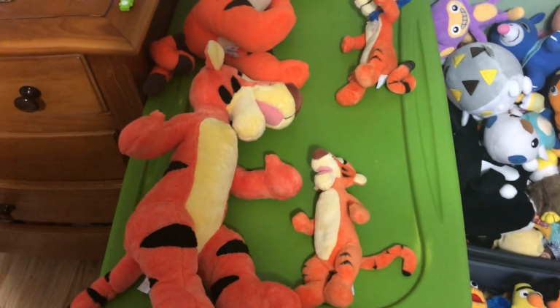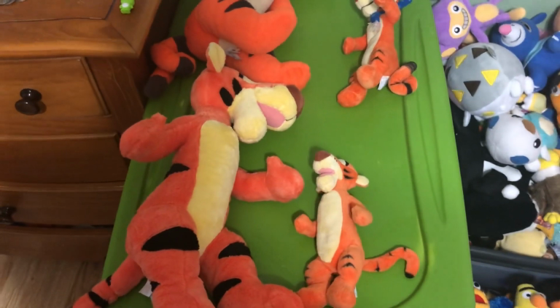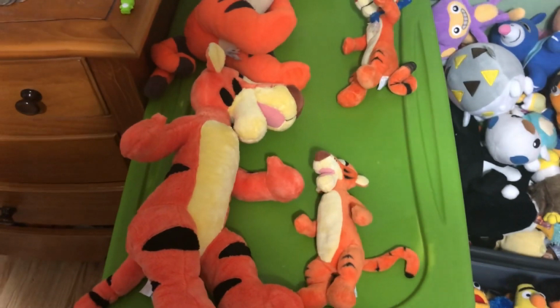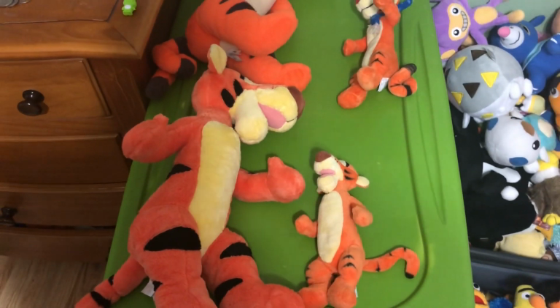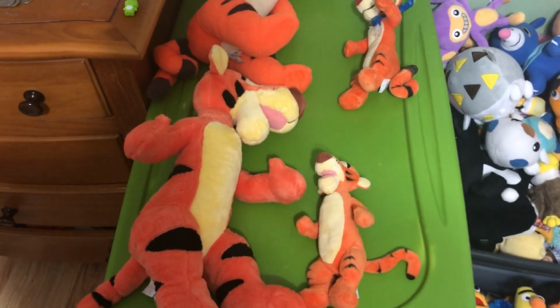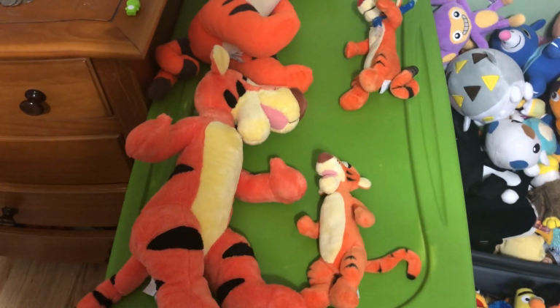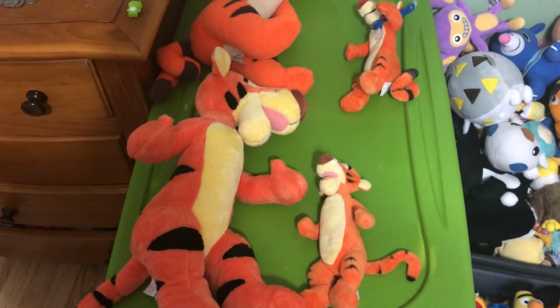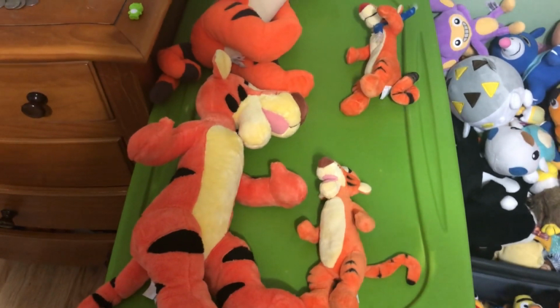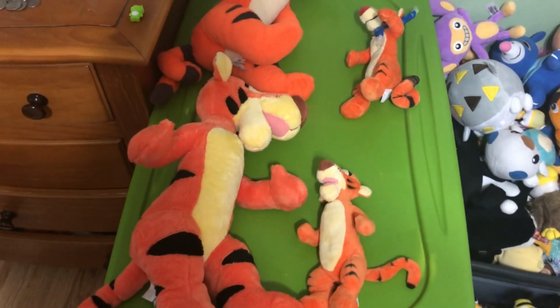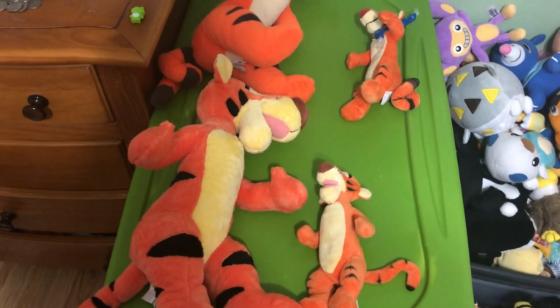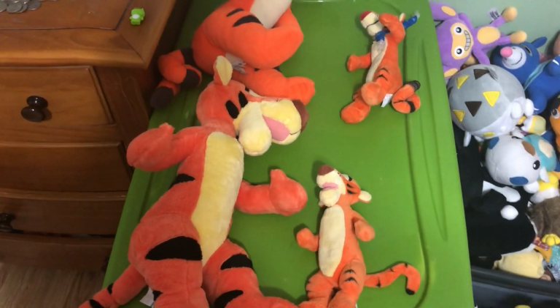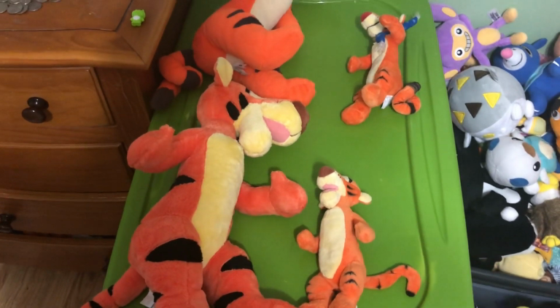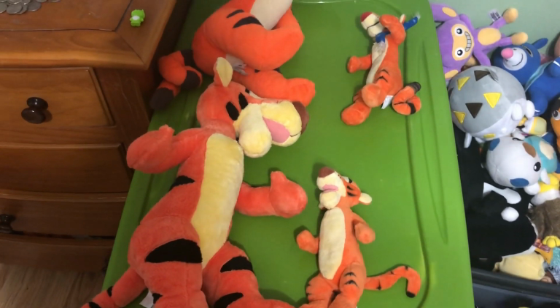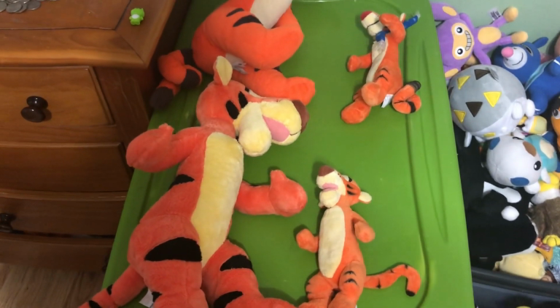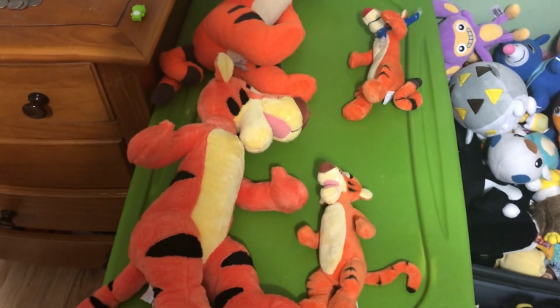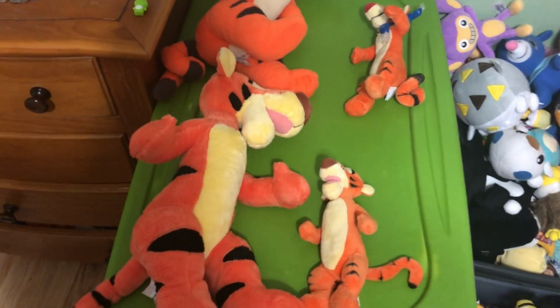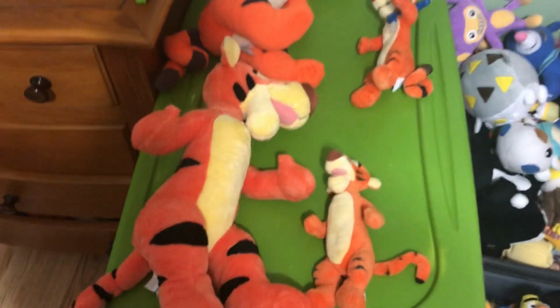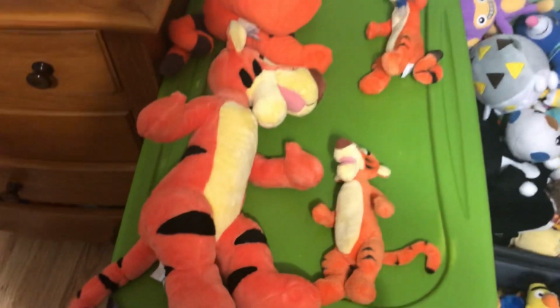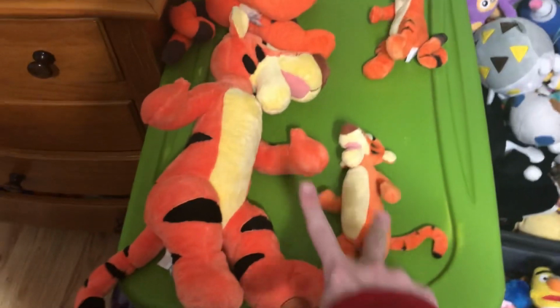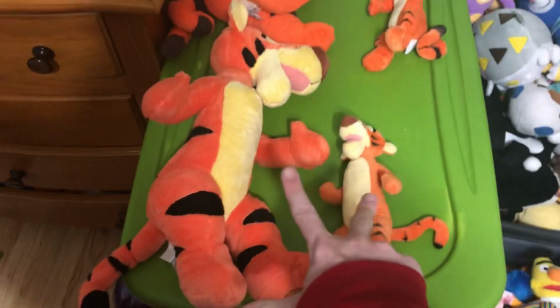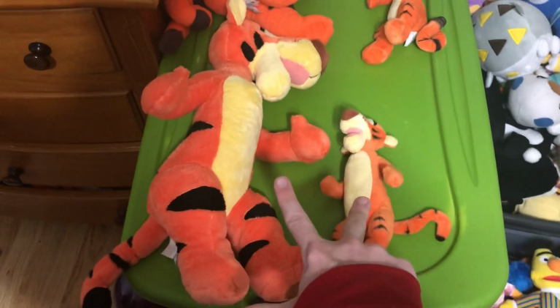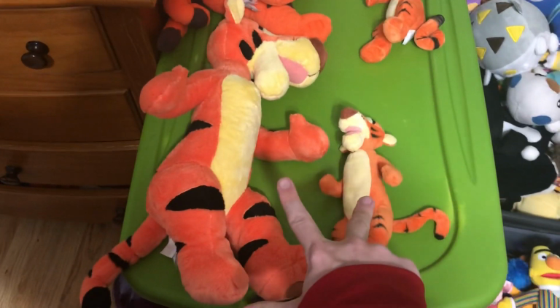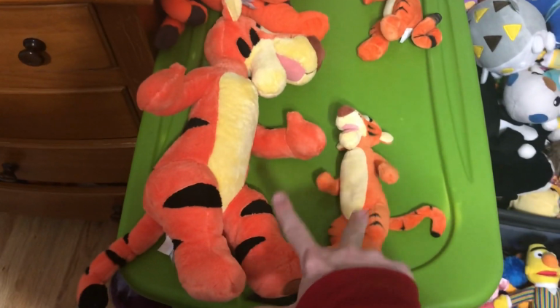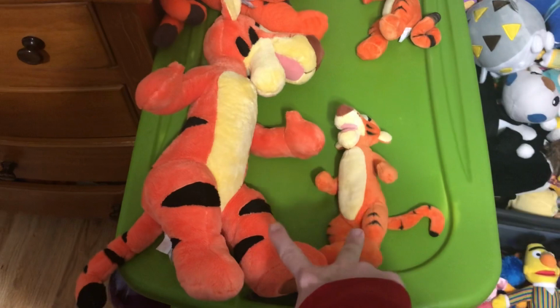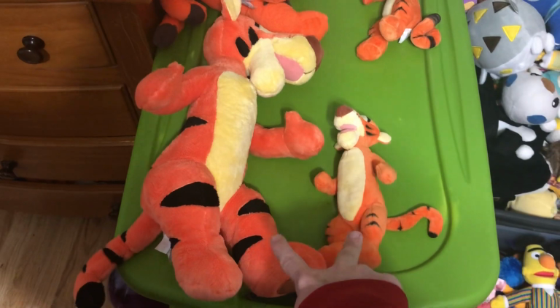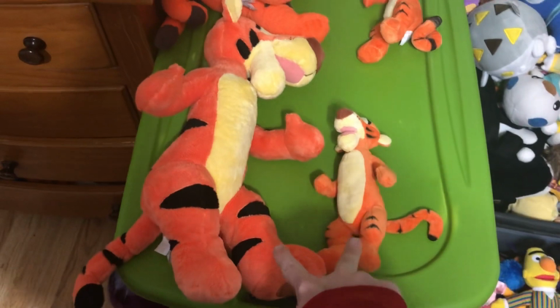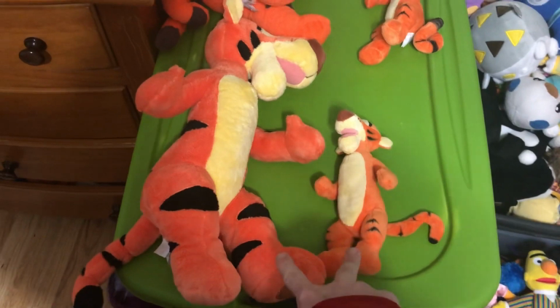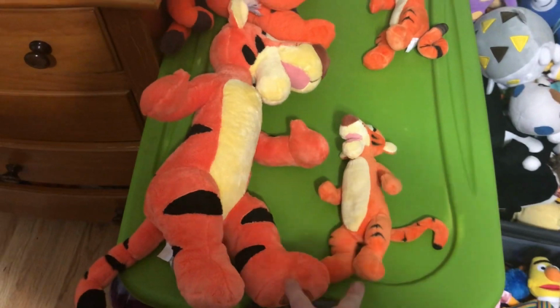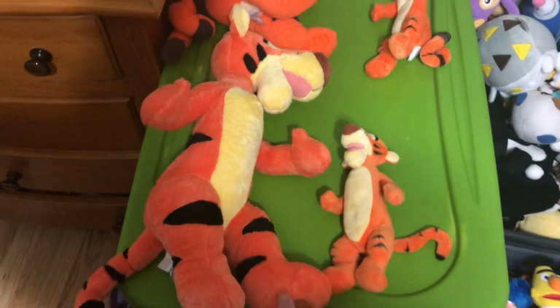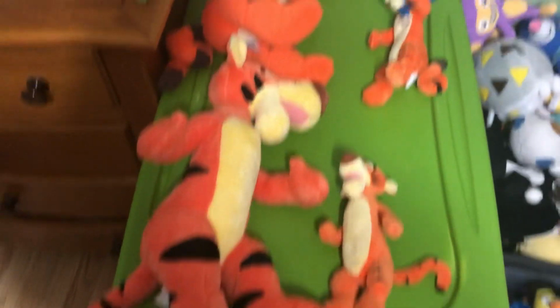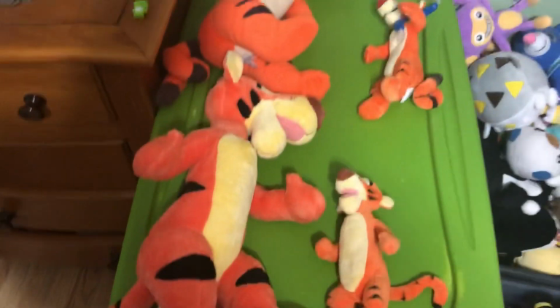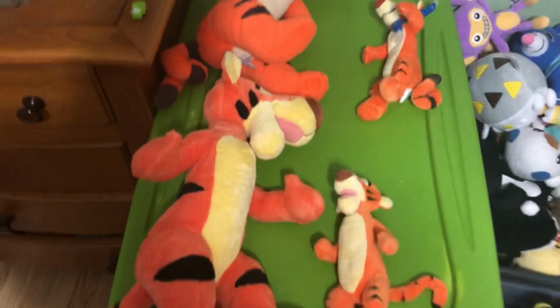I have both sets of these — I just got the old design Tiggers recently.